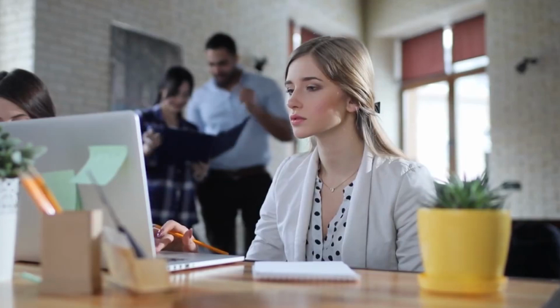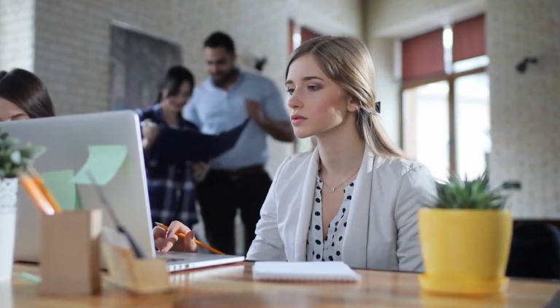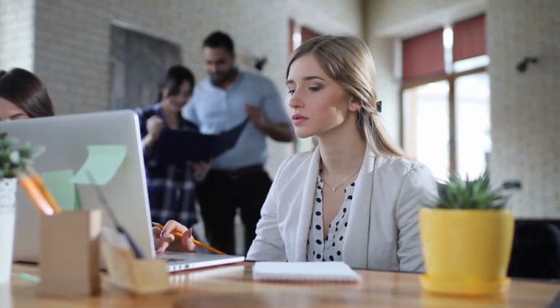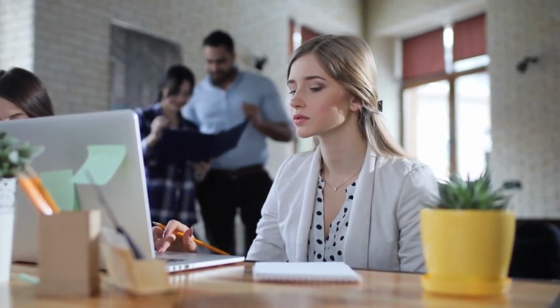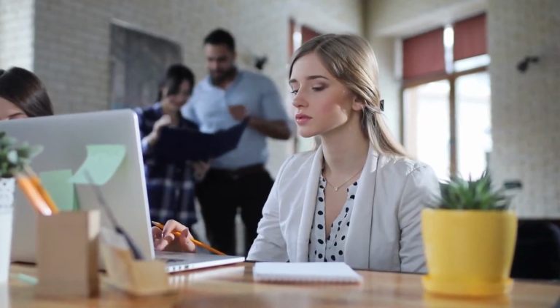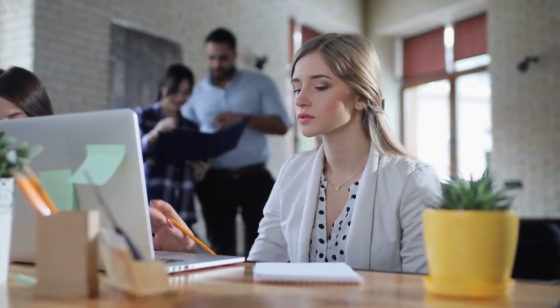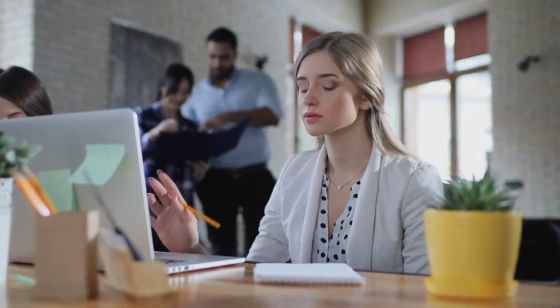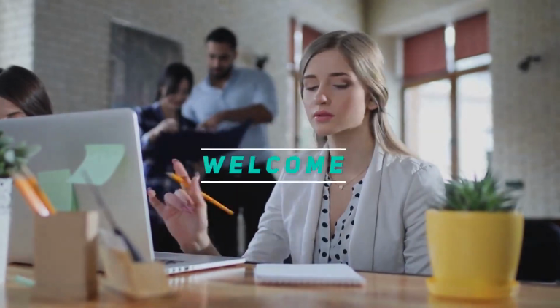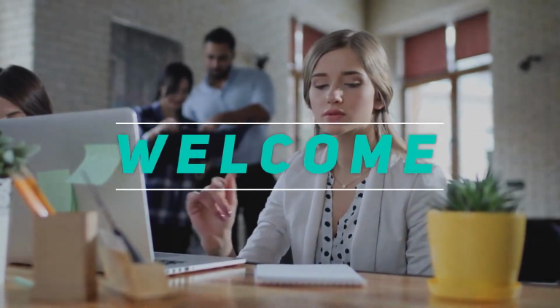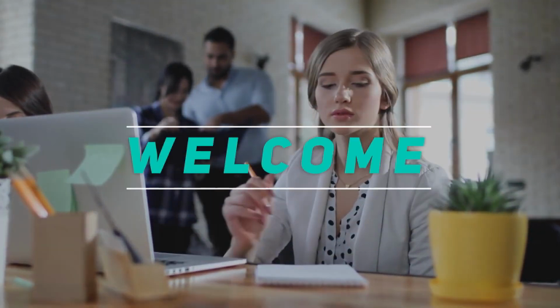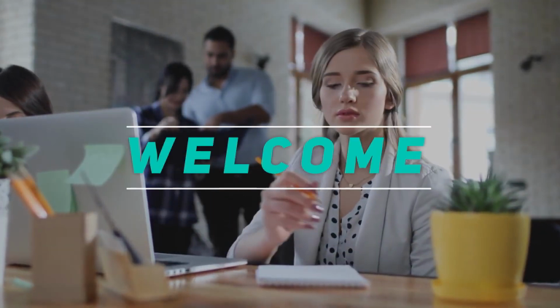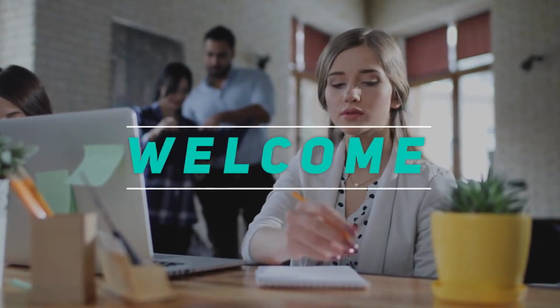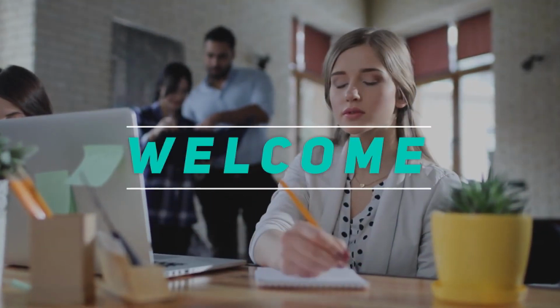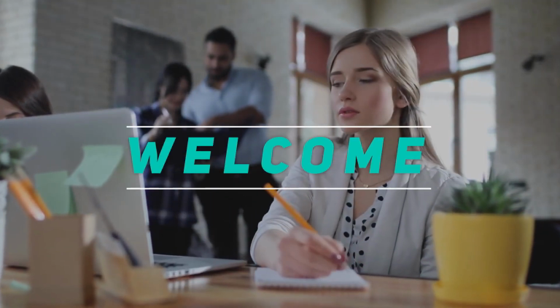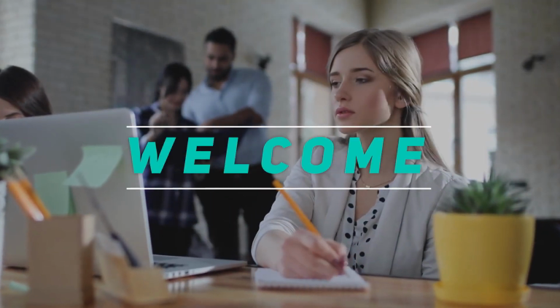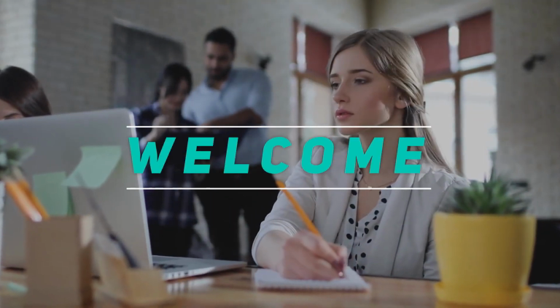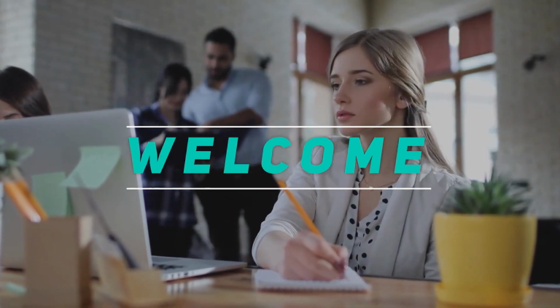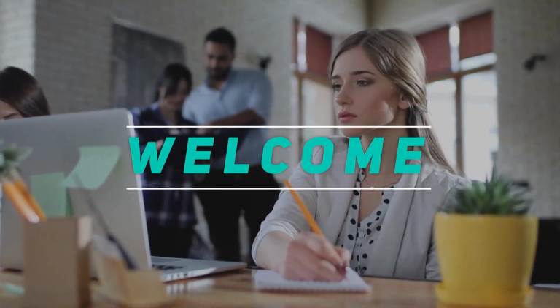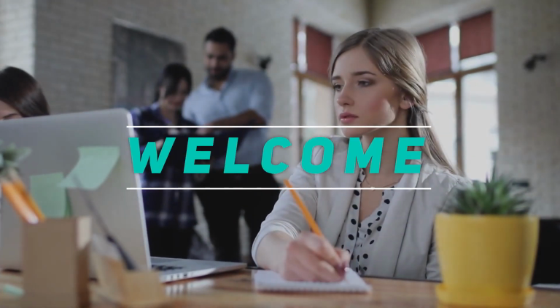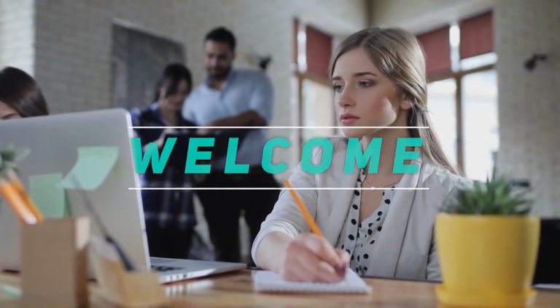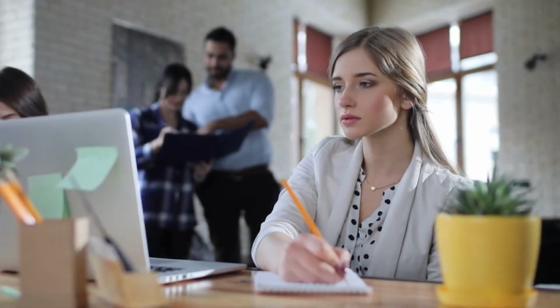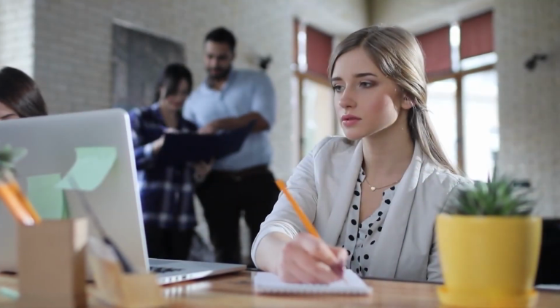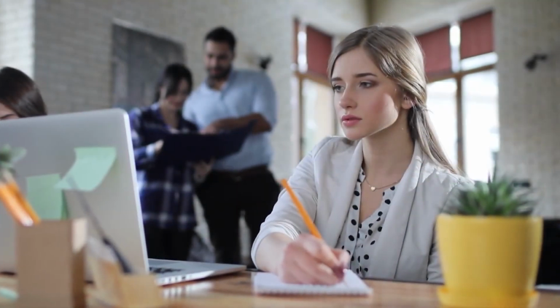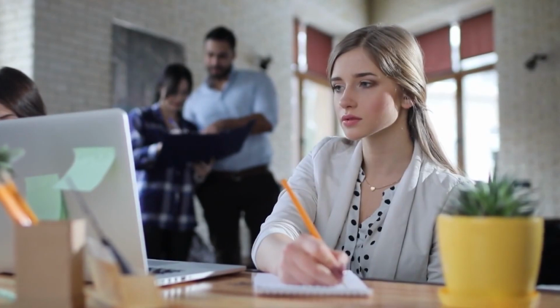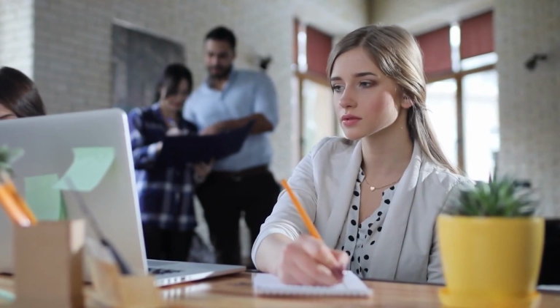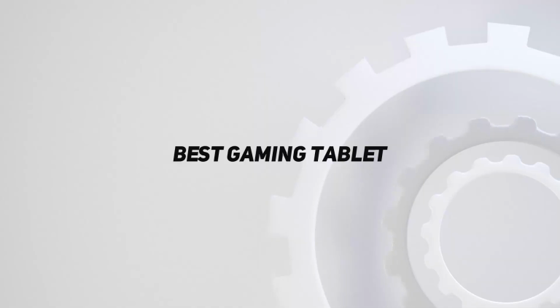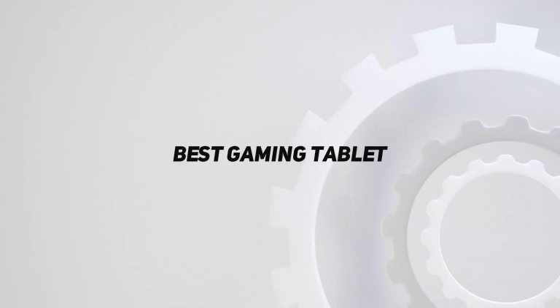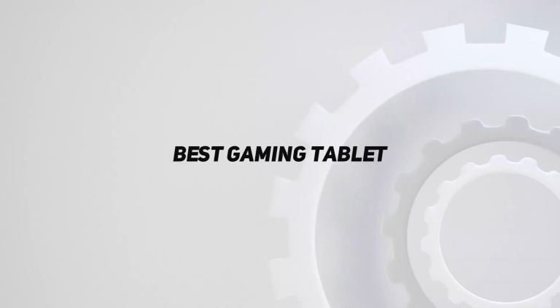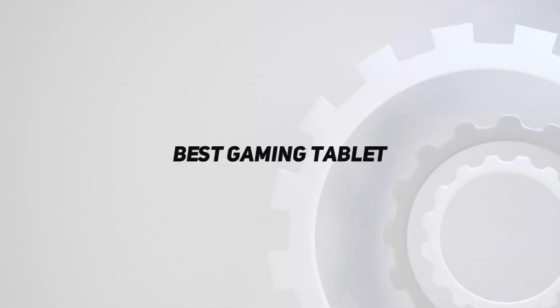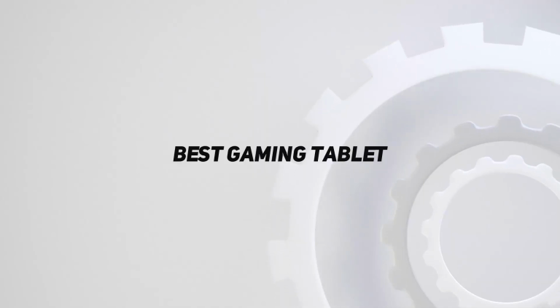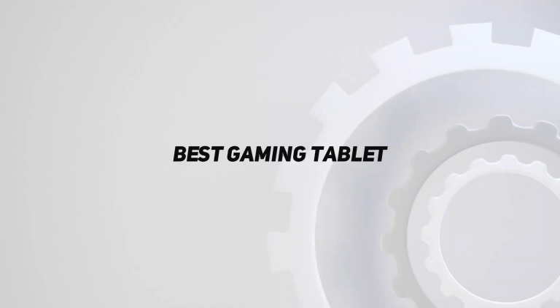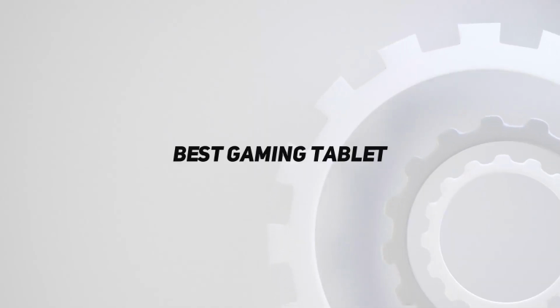Hey, welcome back to my channel. In this video, I'm gonna talk about the Top 5 Best Gaming Tablets.